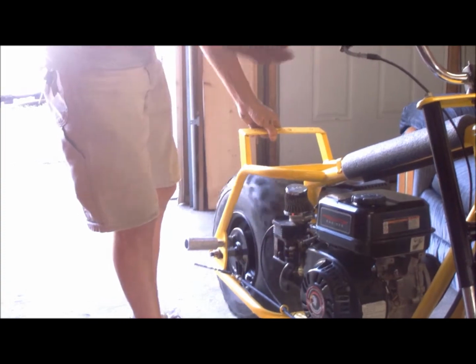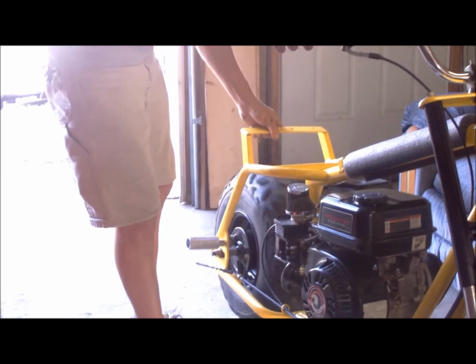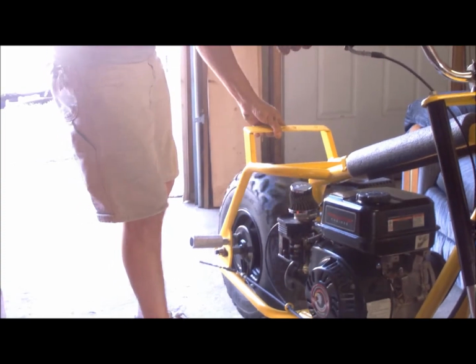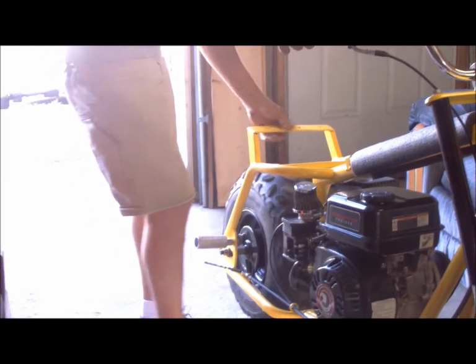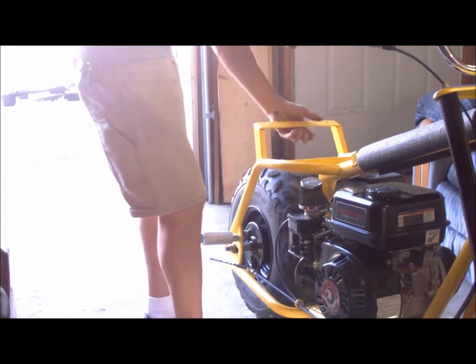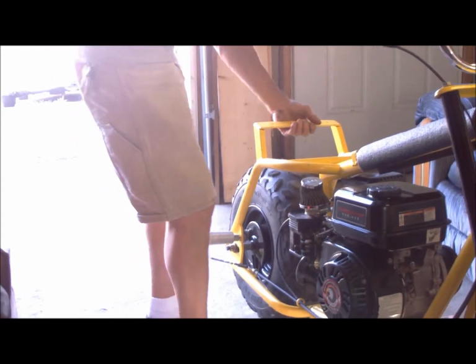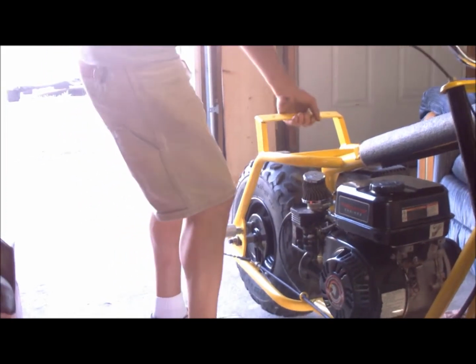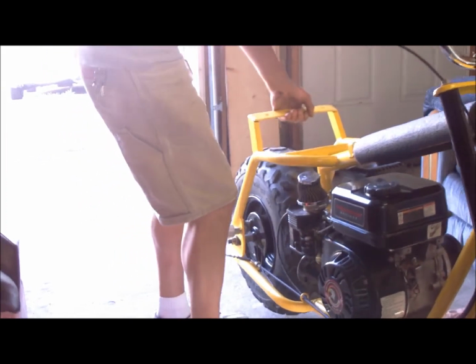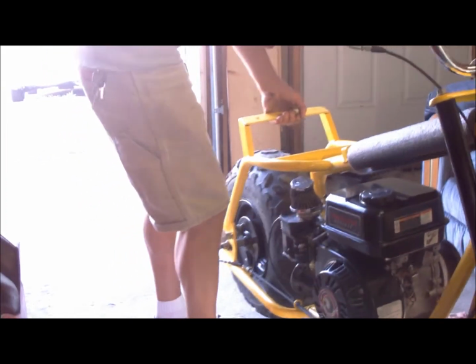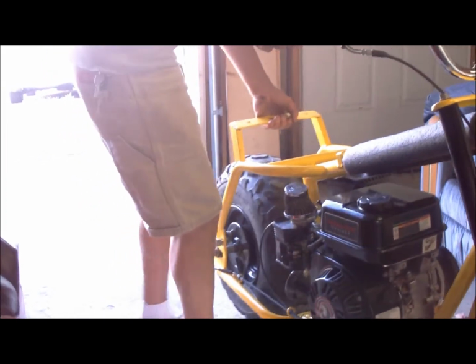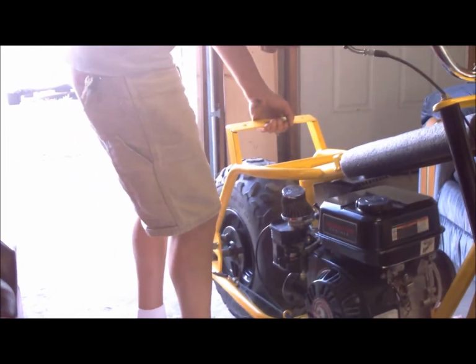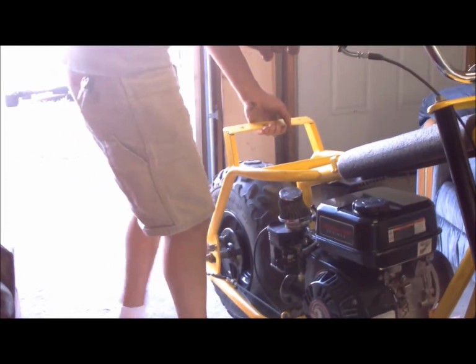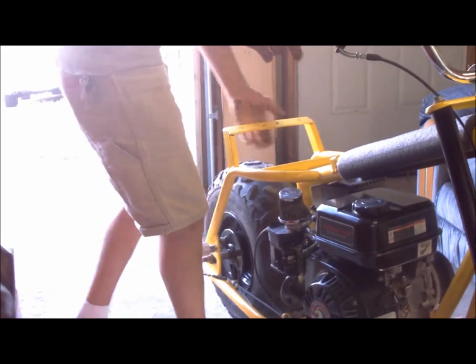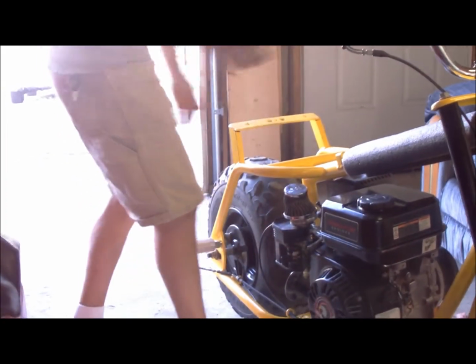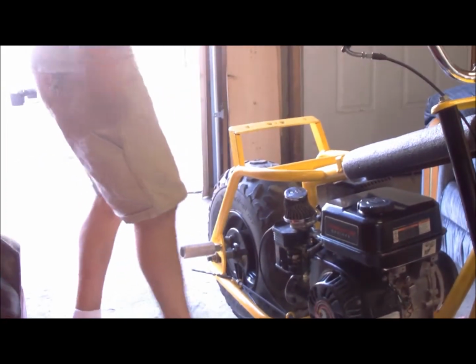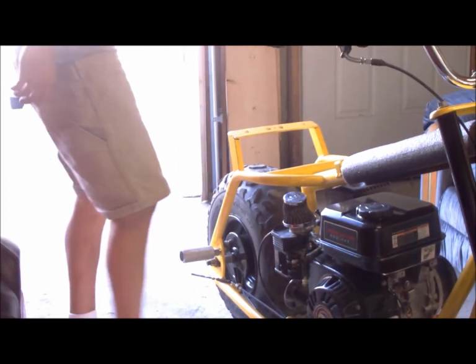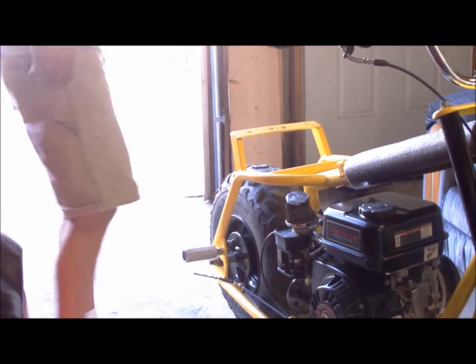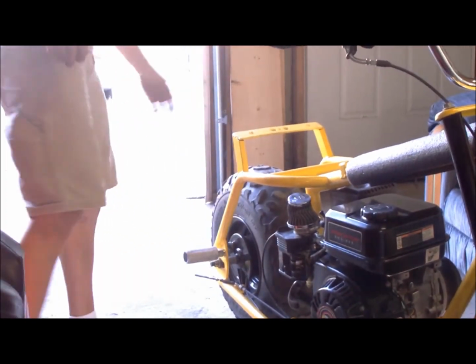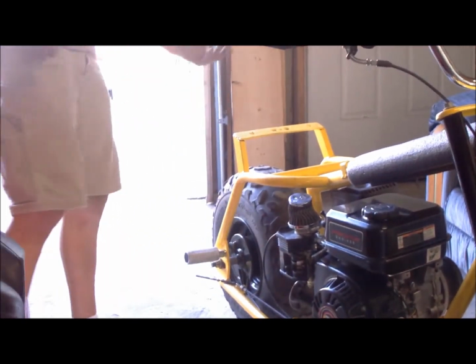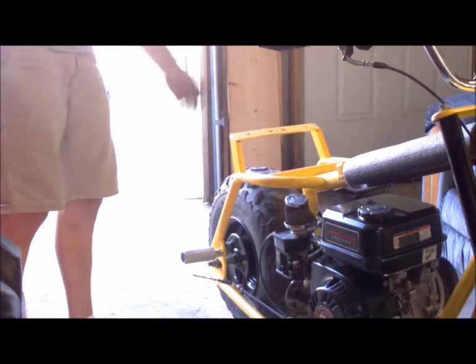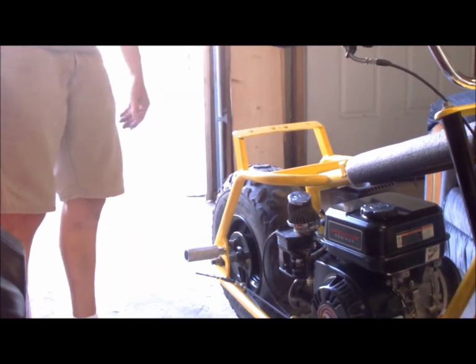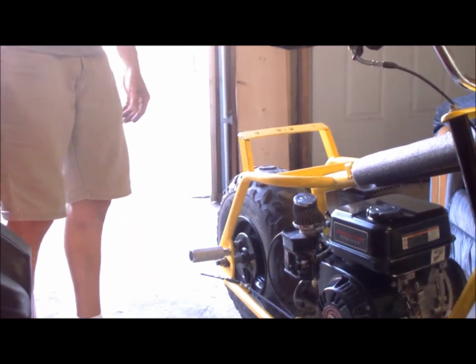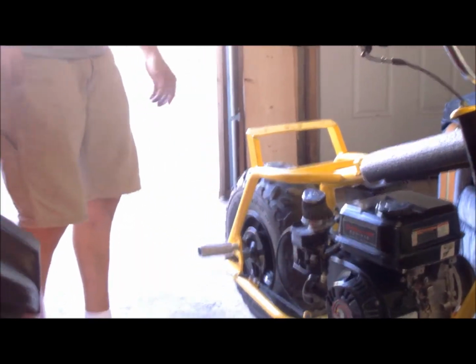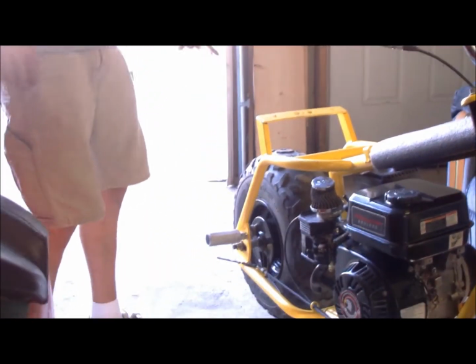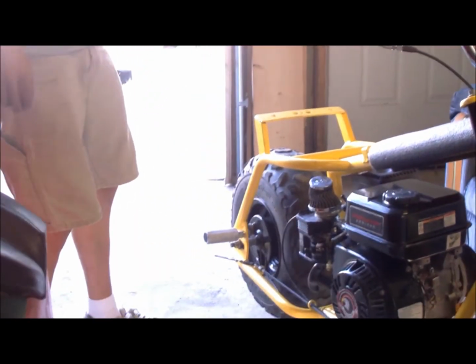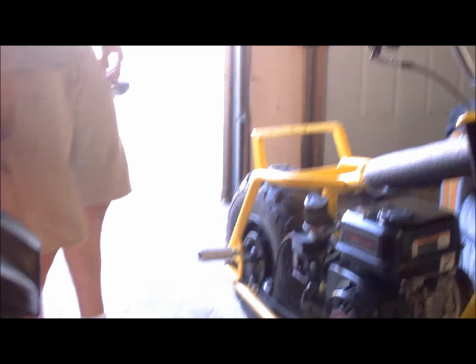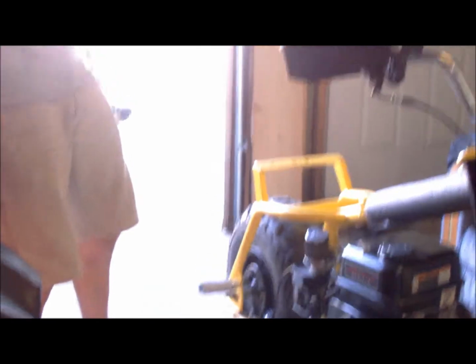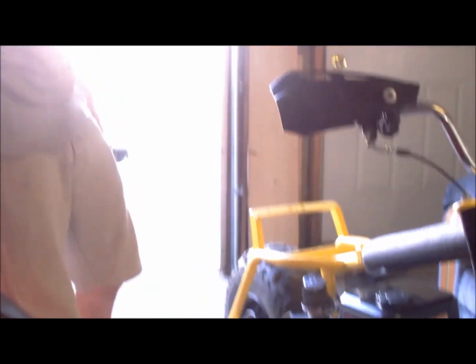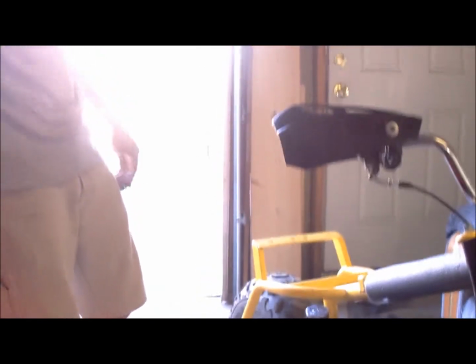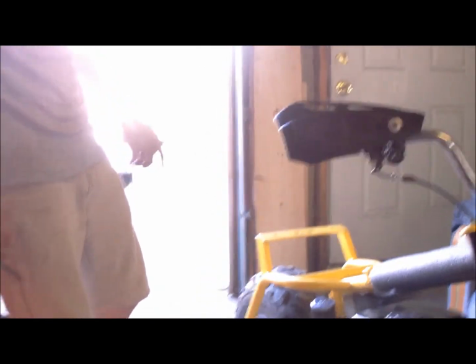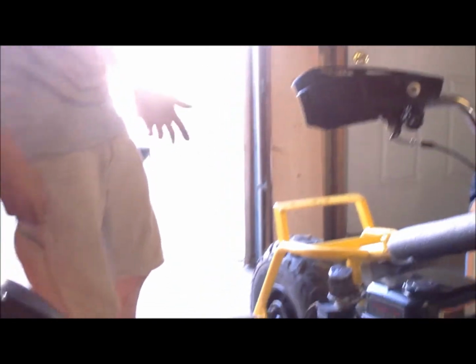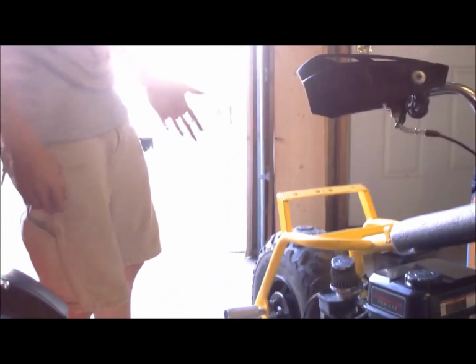She runs! She runs! Tires straight. I'm just going to do the brakes on her.